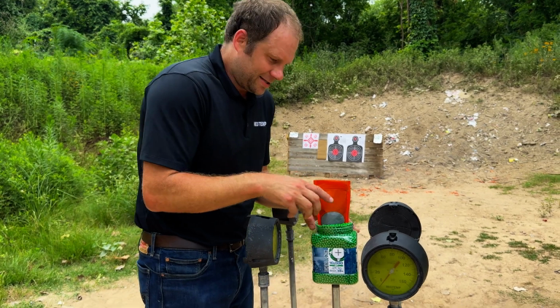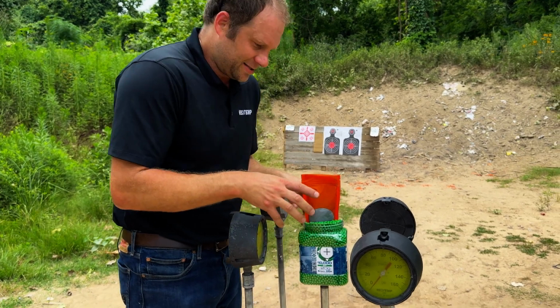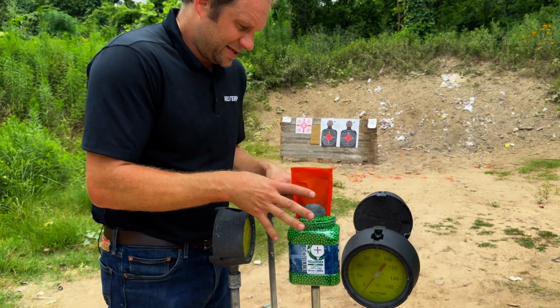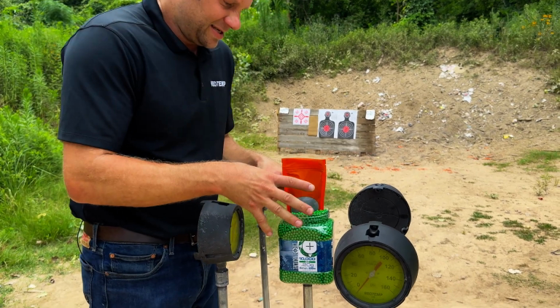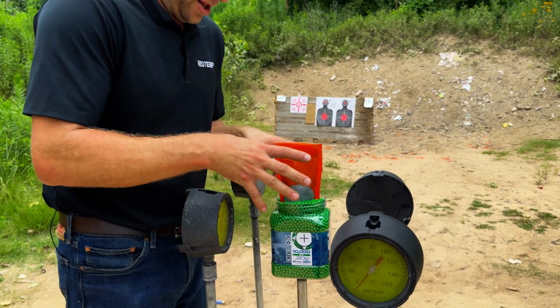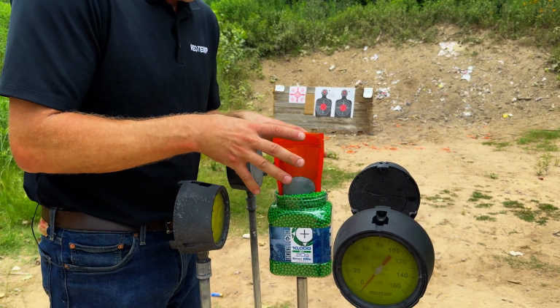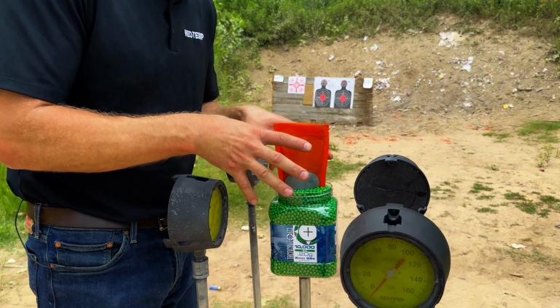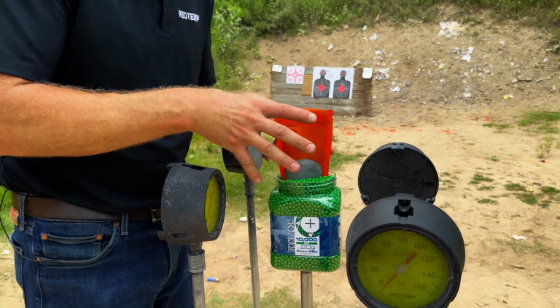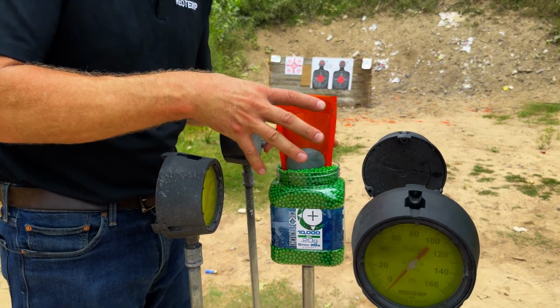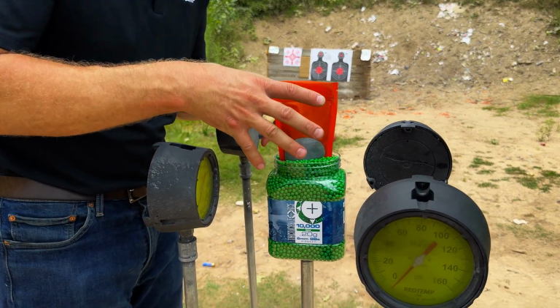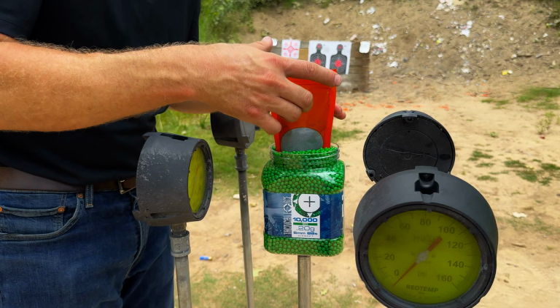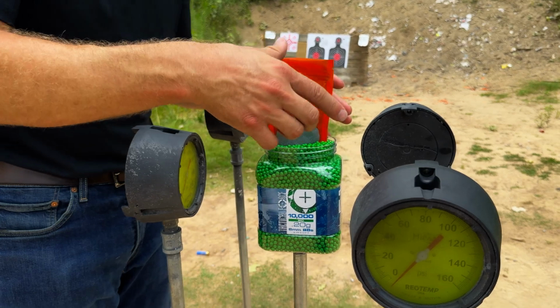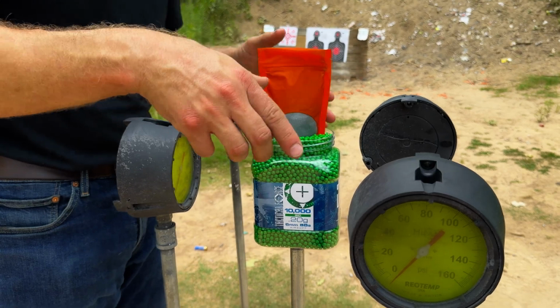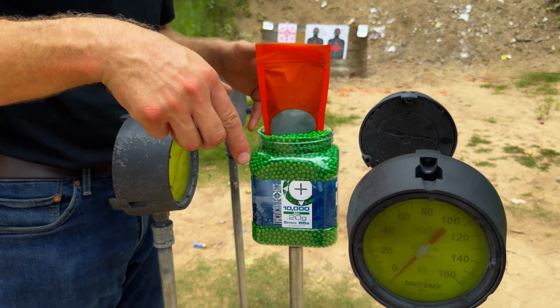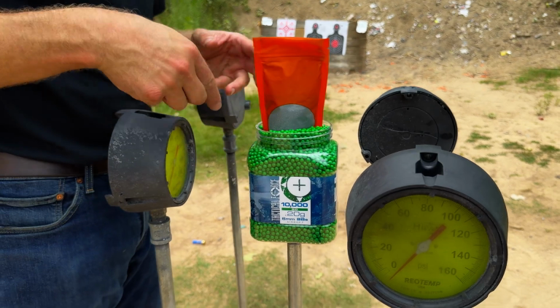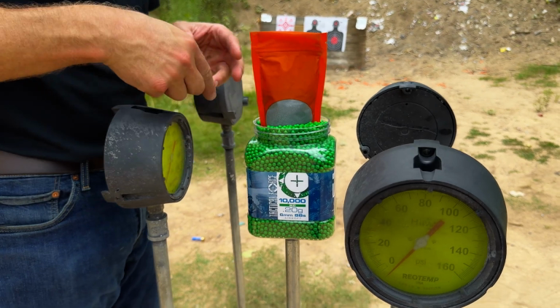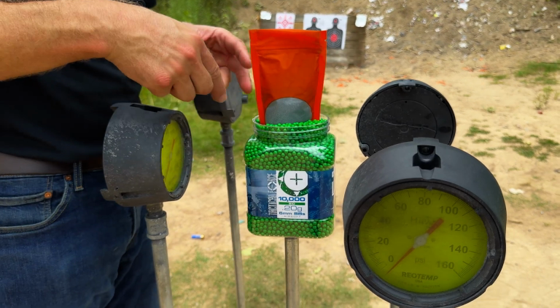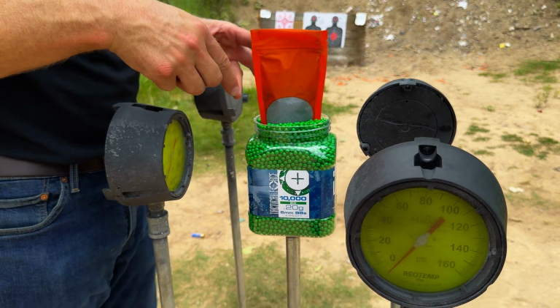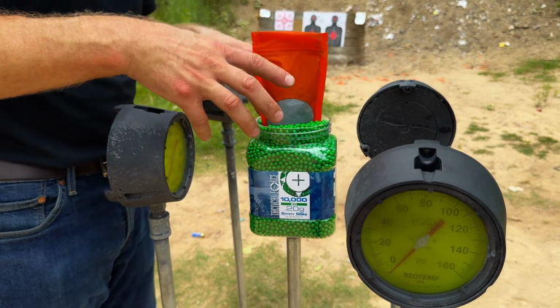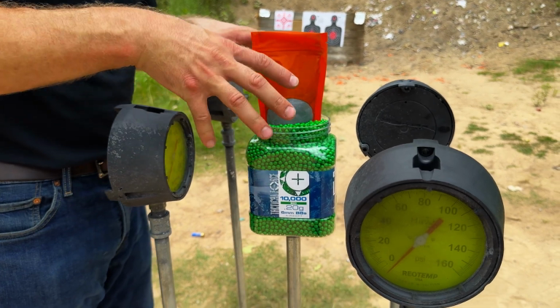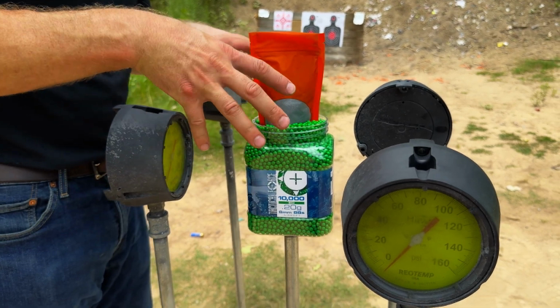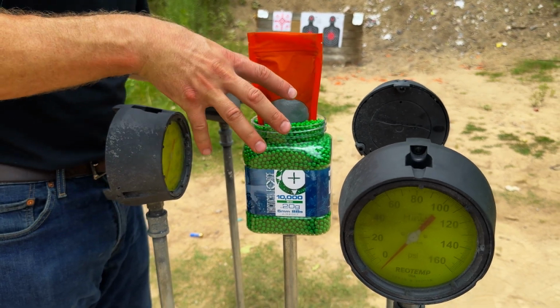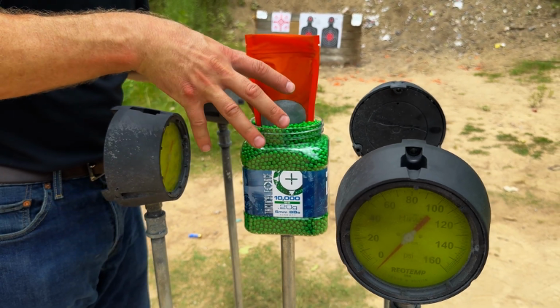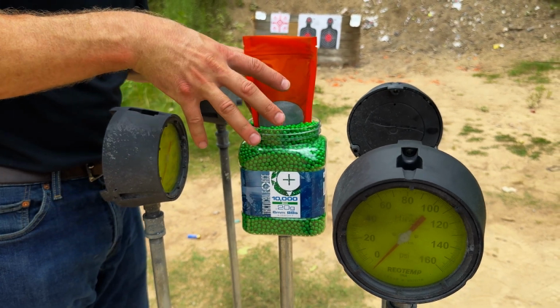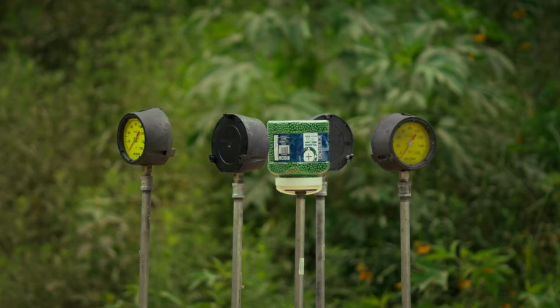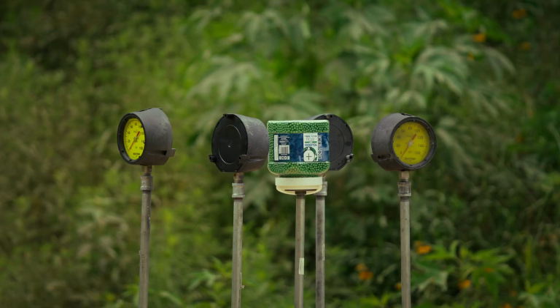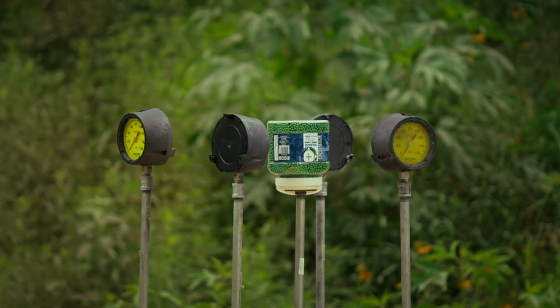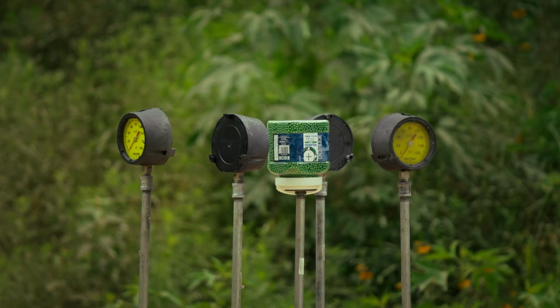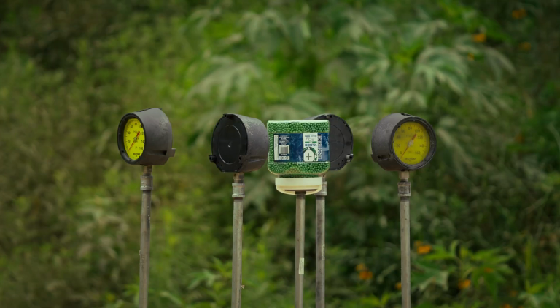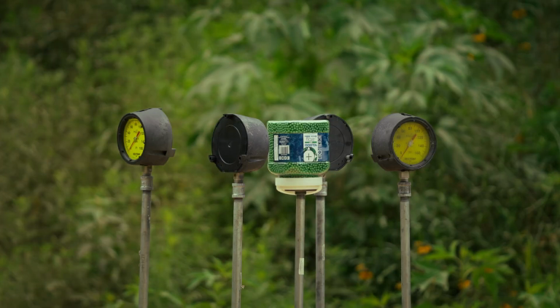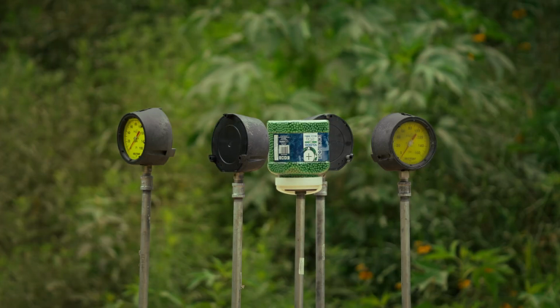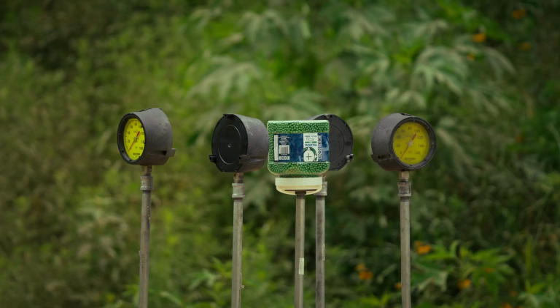Let's kick it up a notch with another abrasive test — BBs with even more explosives.